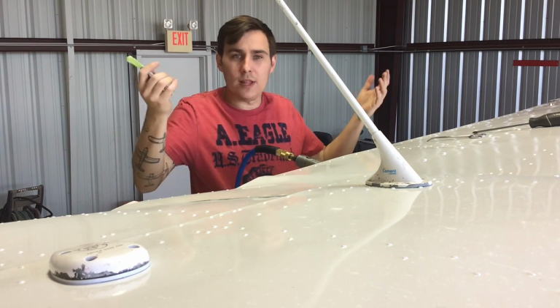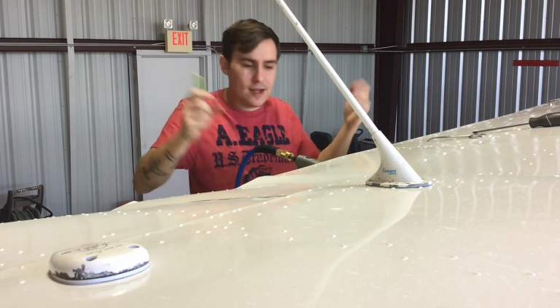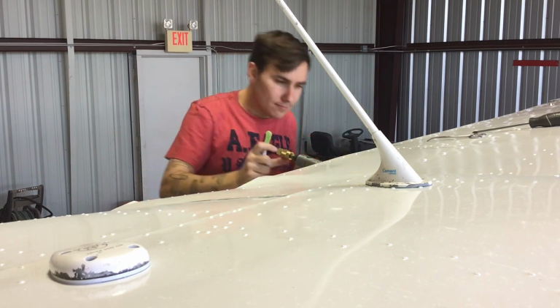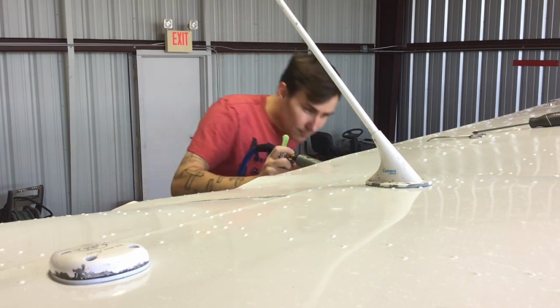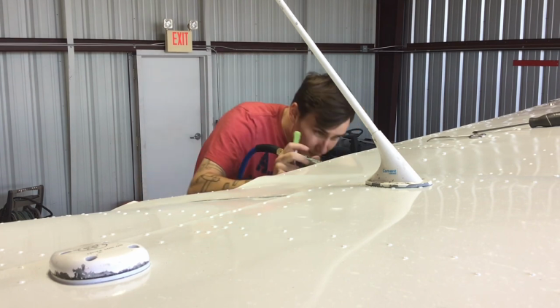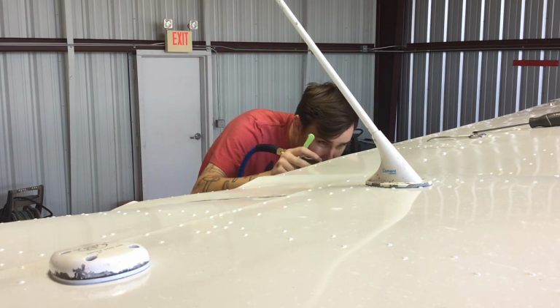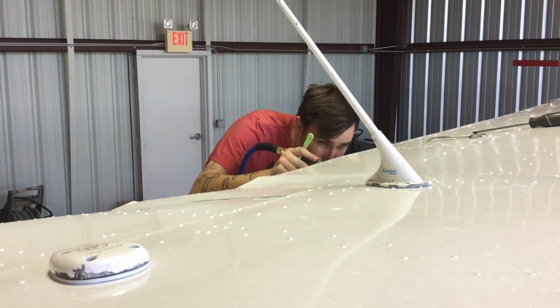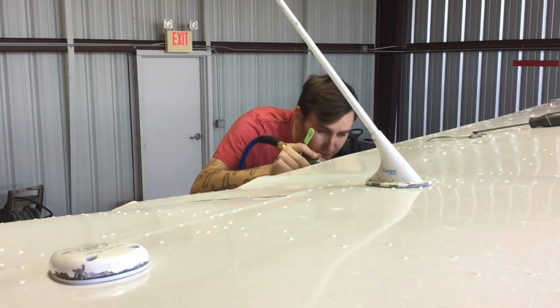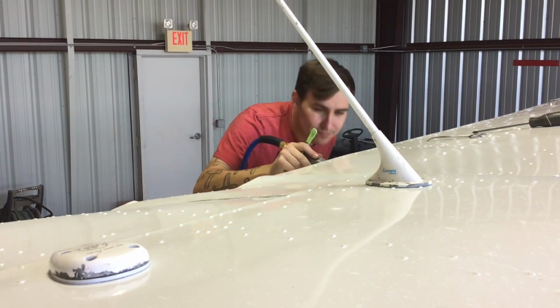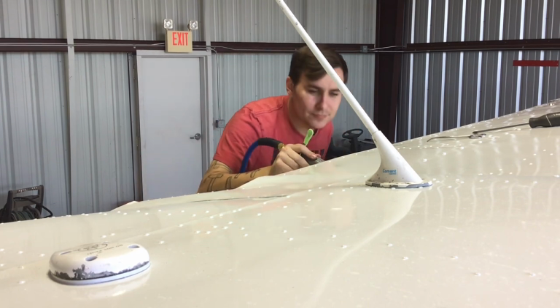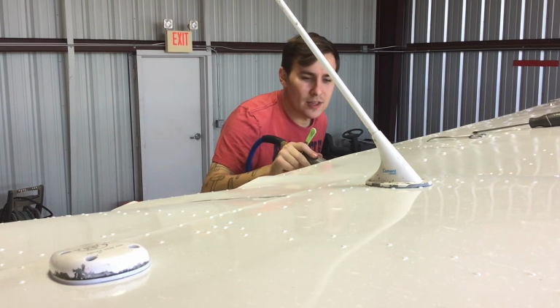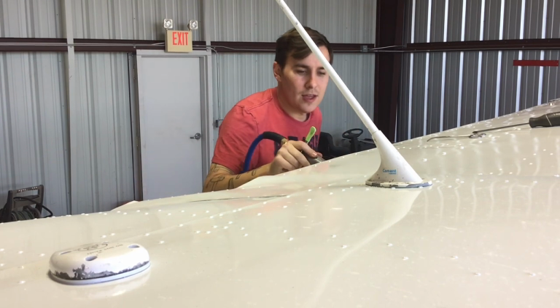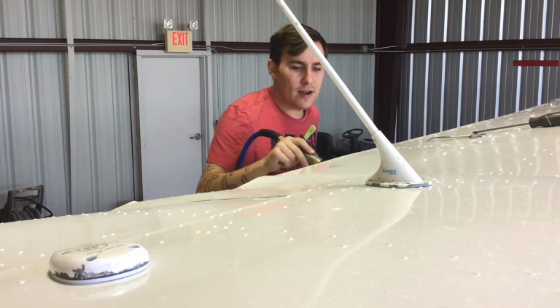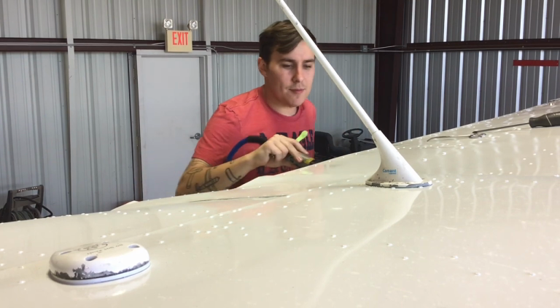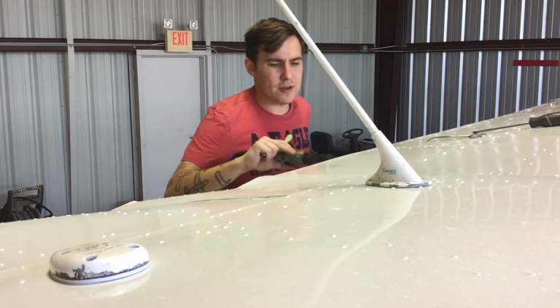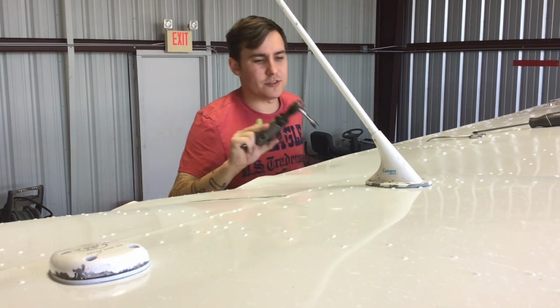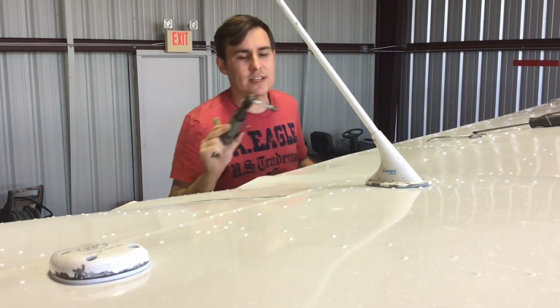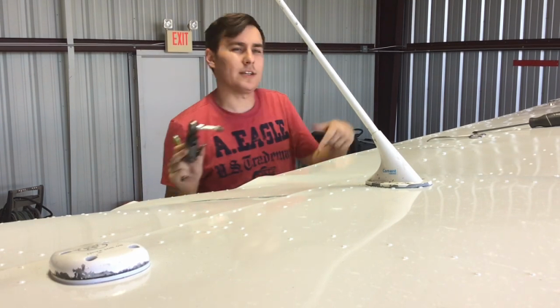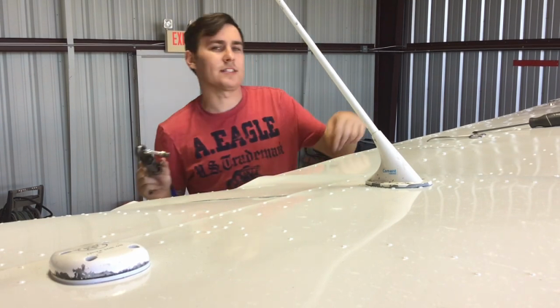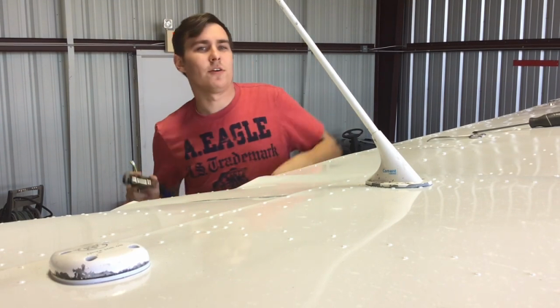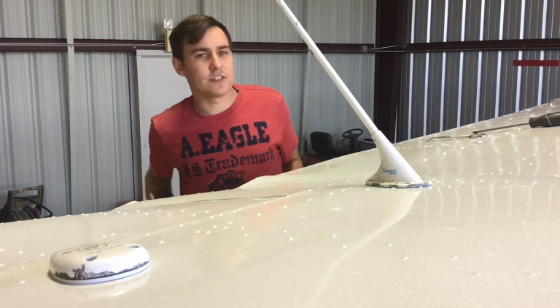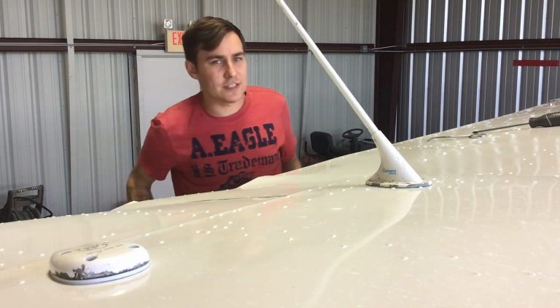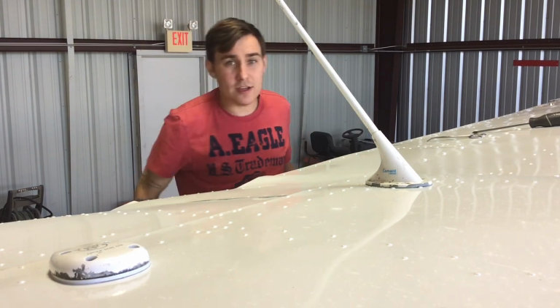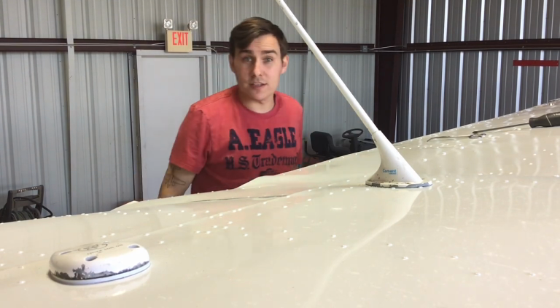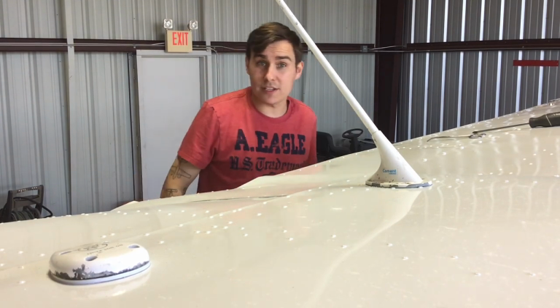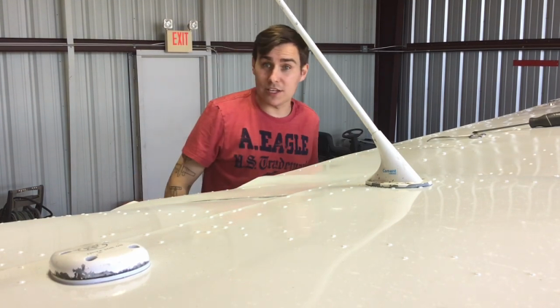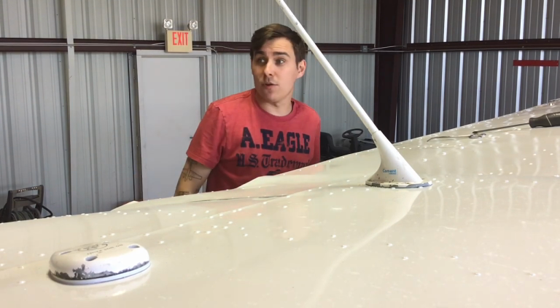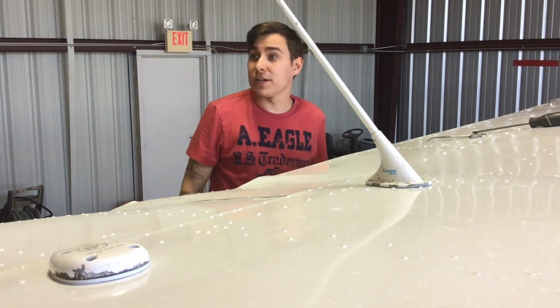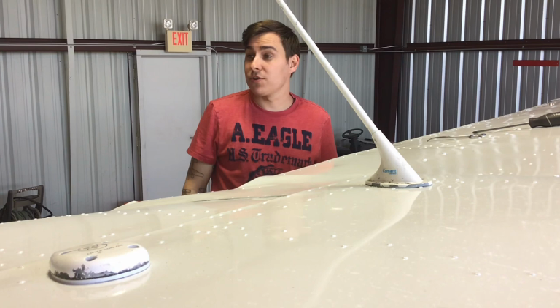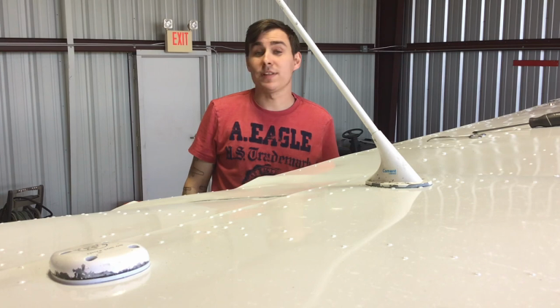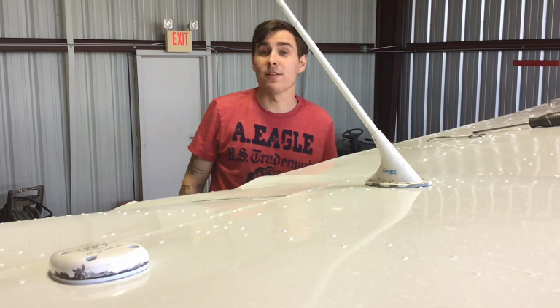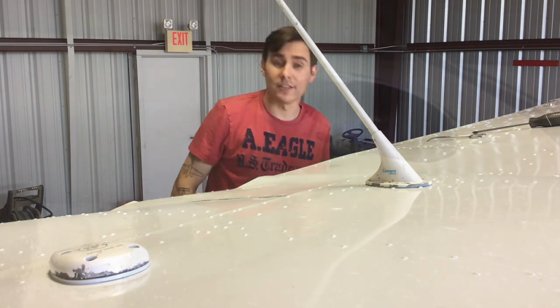Voila, it's on. I'm going to go ahead and do the rest. I'll take some photos of this. I'll catch y'all when I start doing the ailerons.